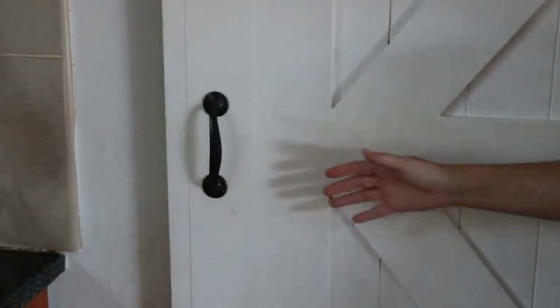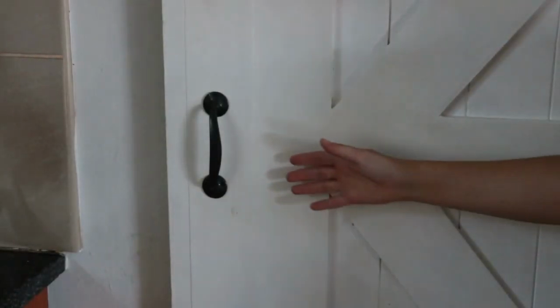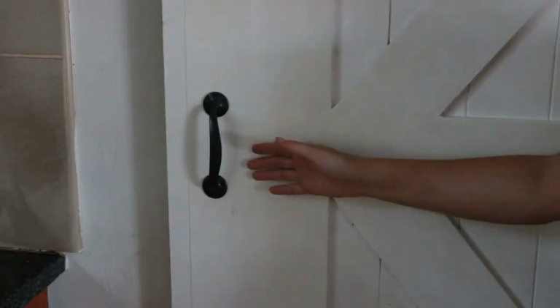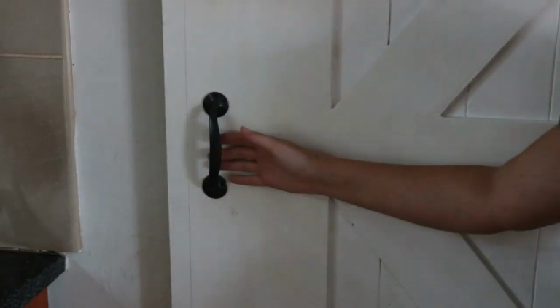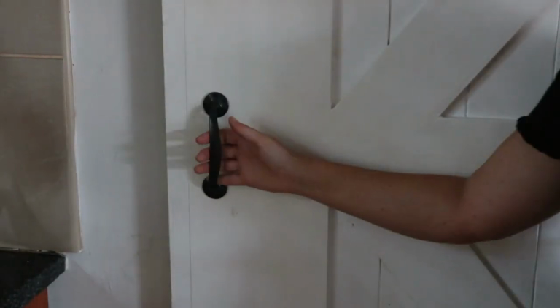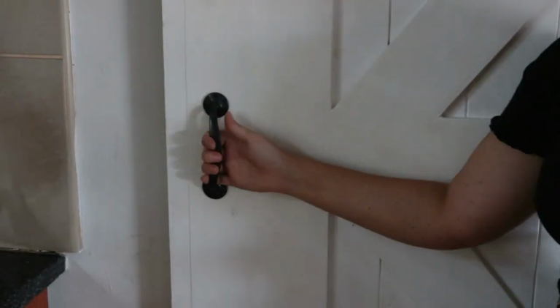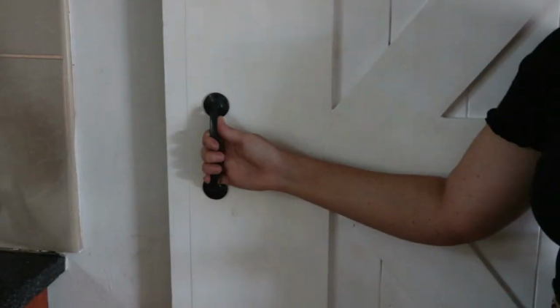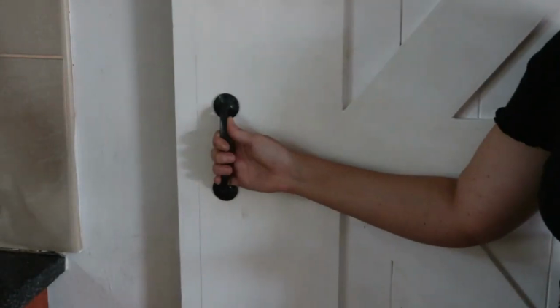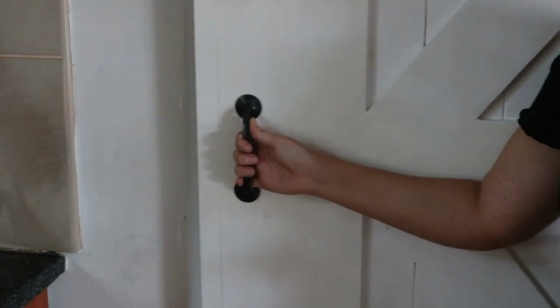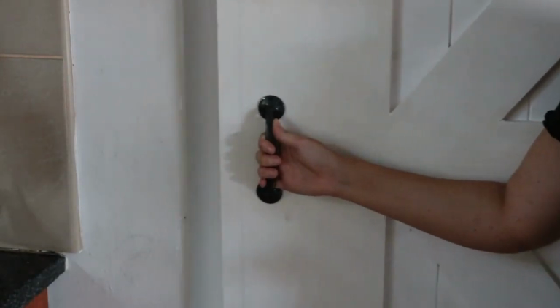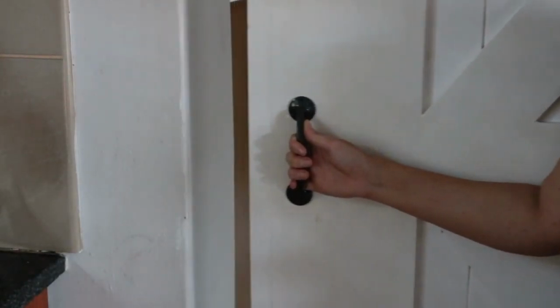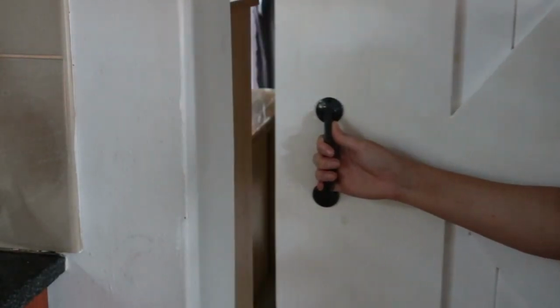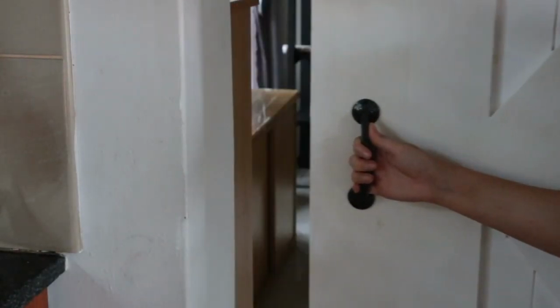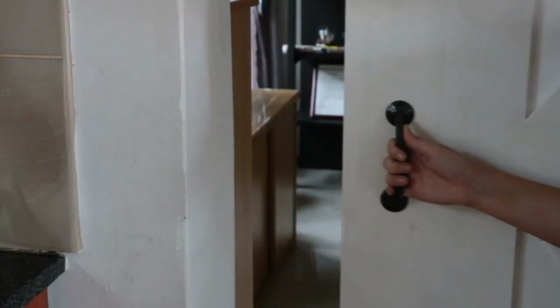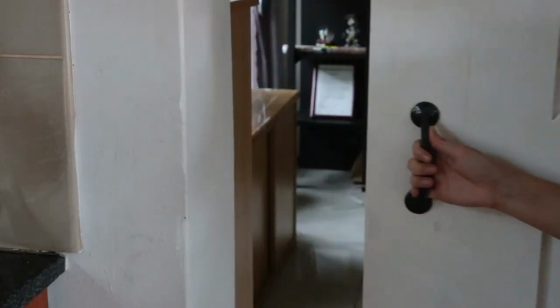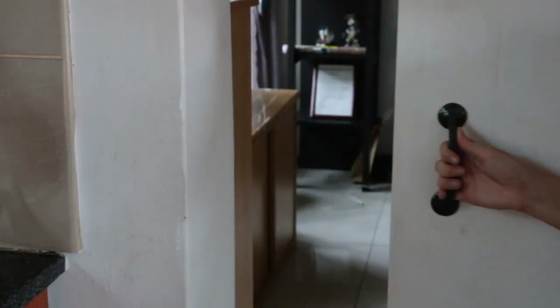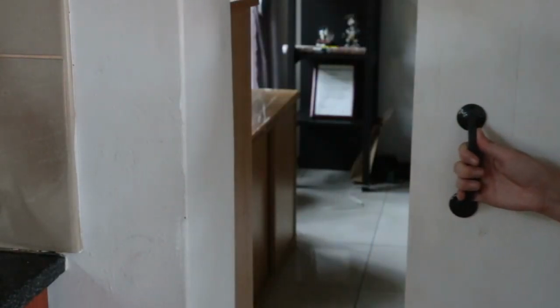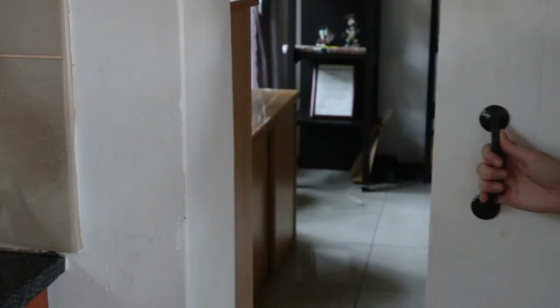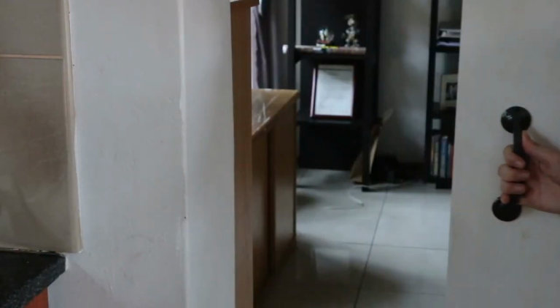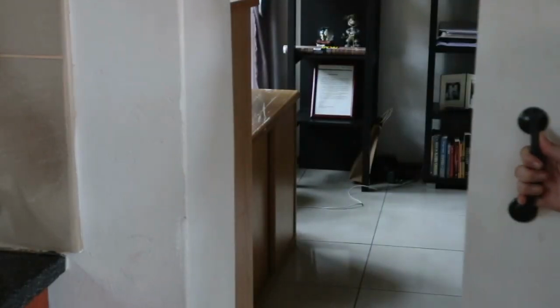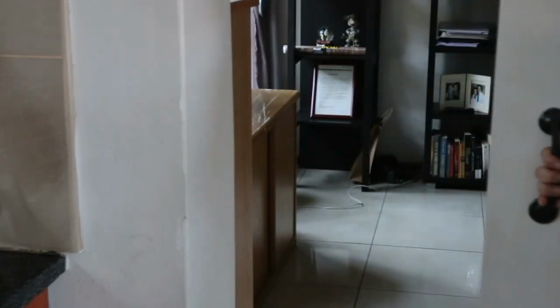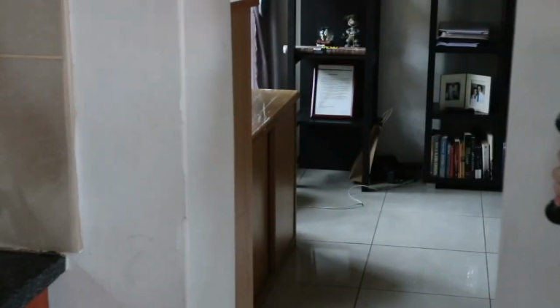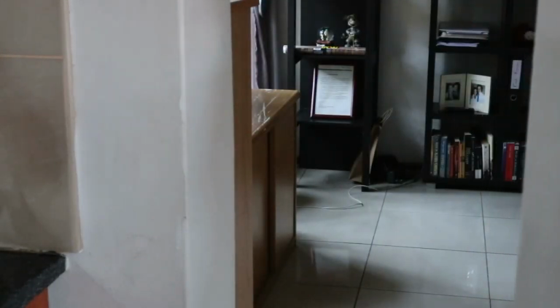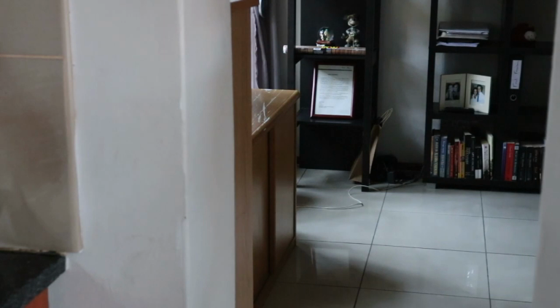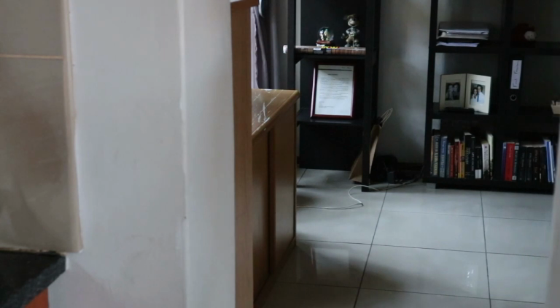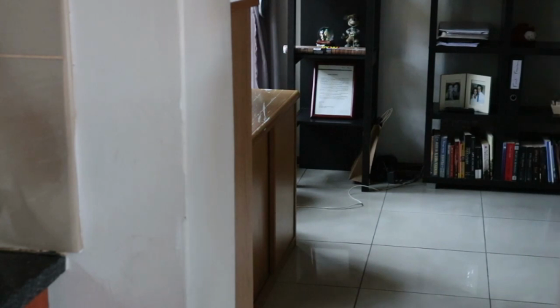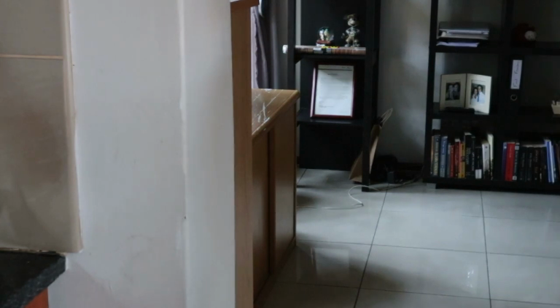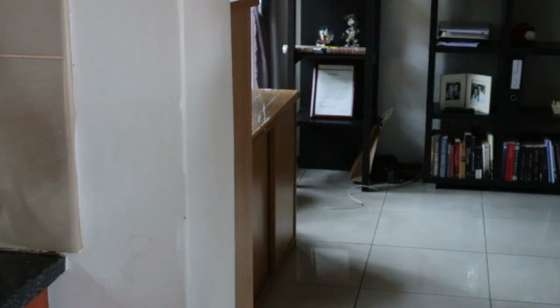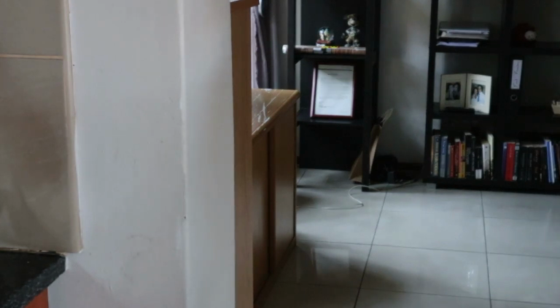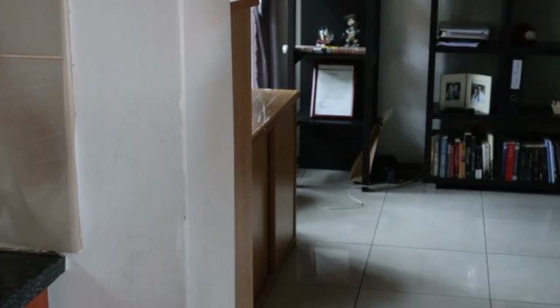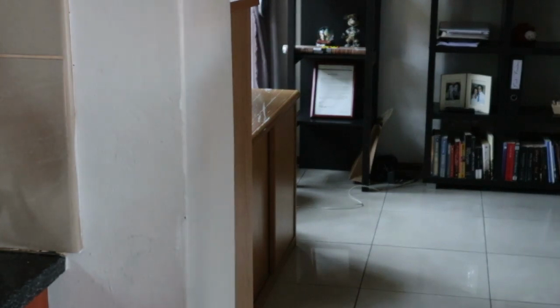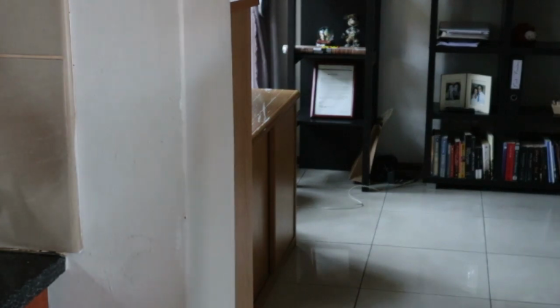Then I secured two handles that I bought and spray painted on either side of the sliding door.